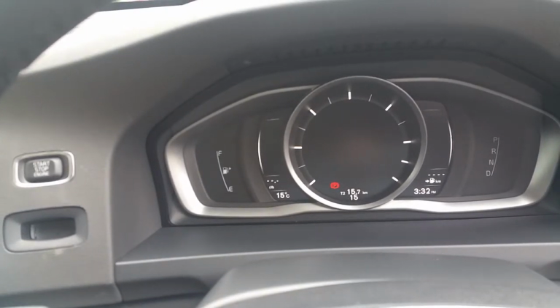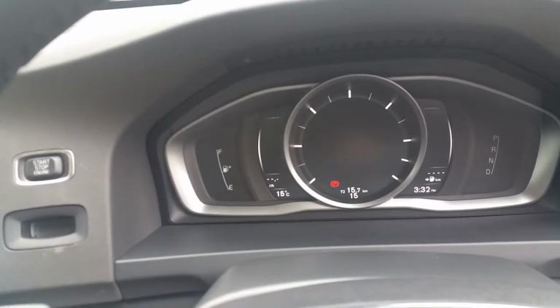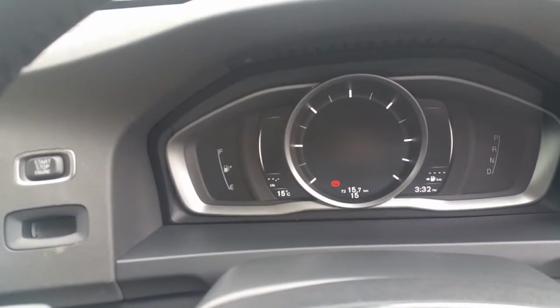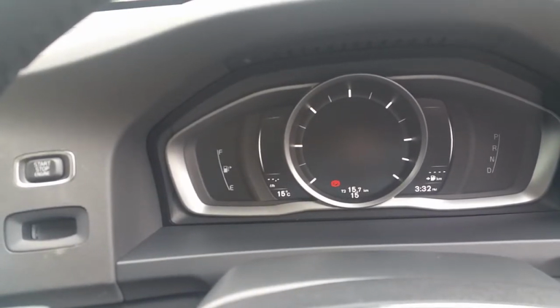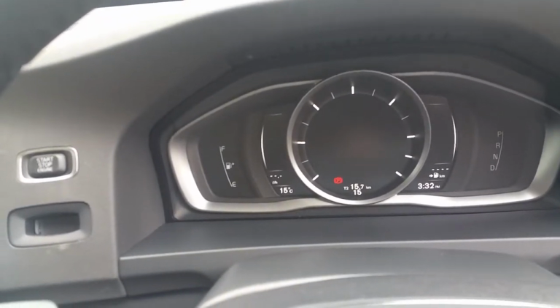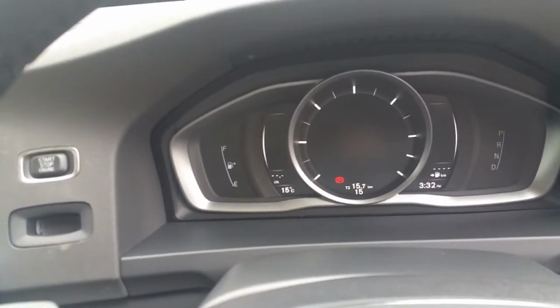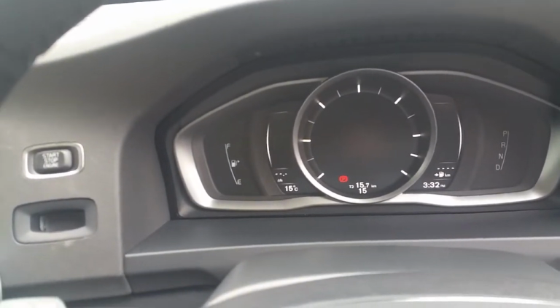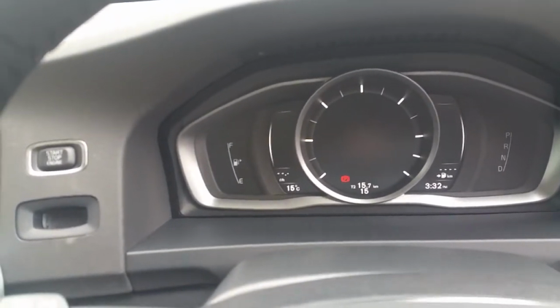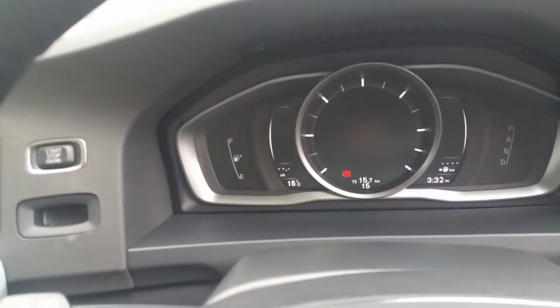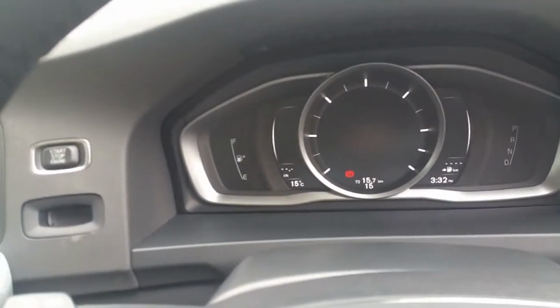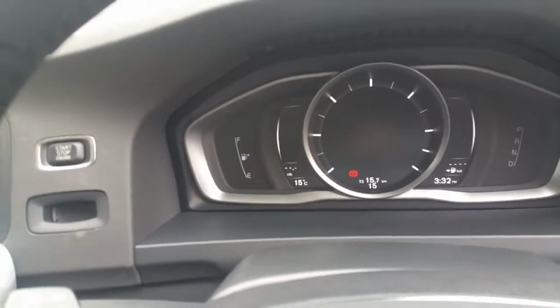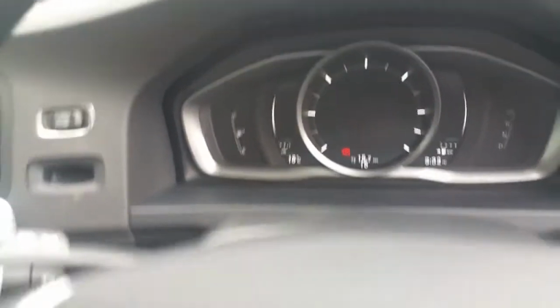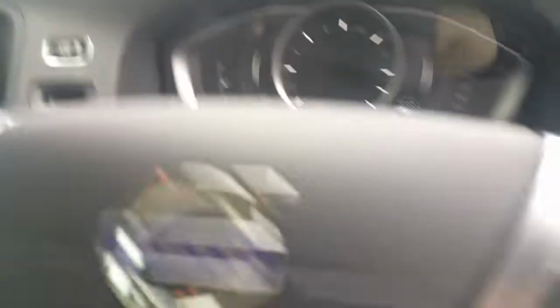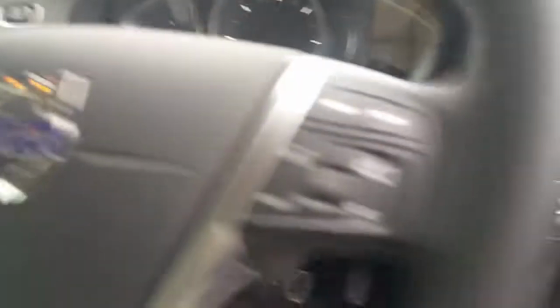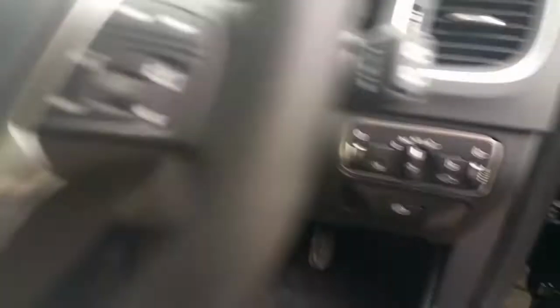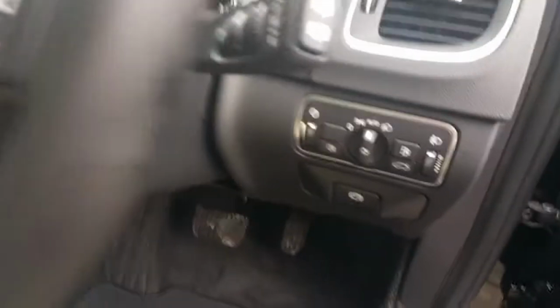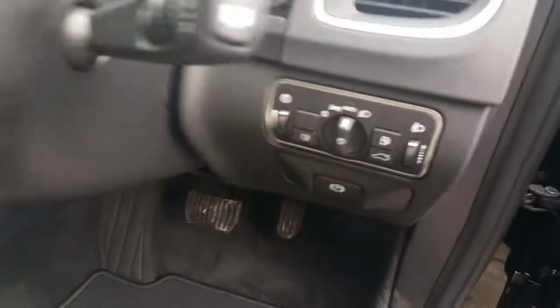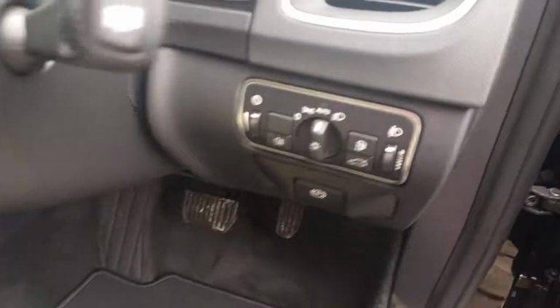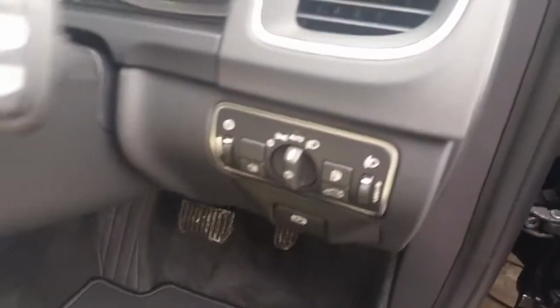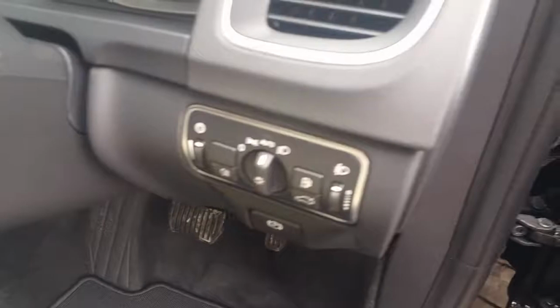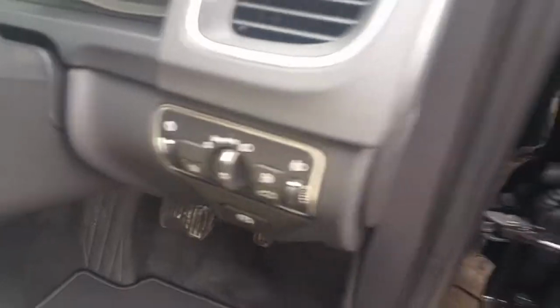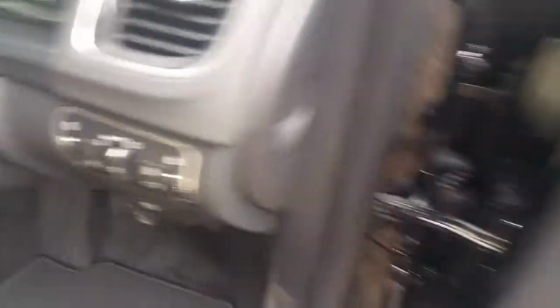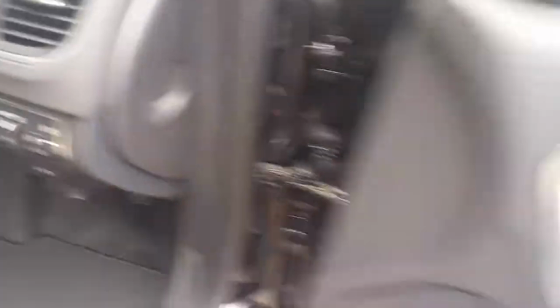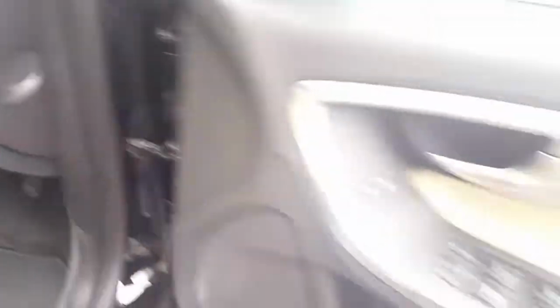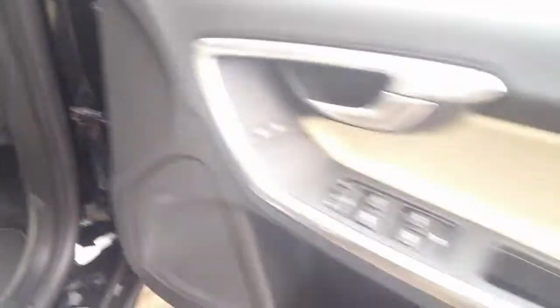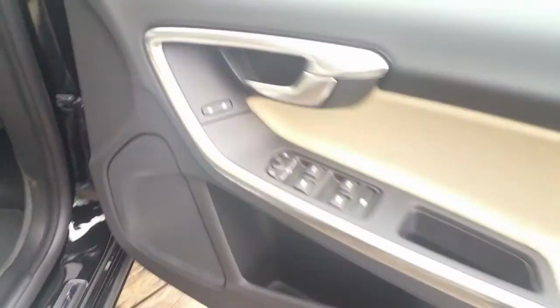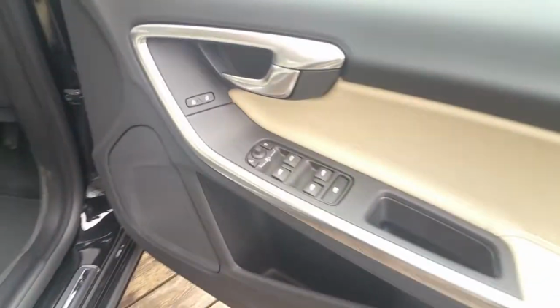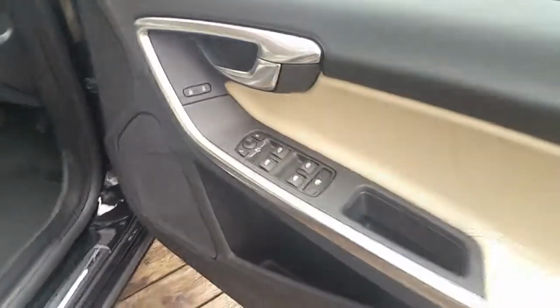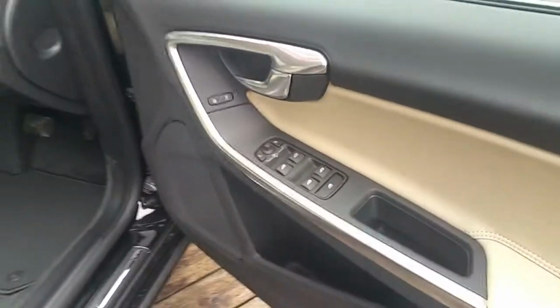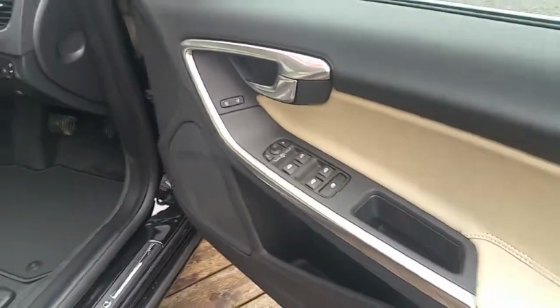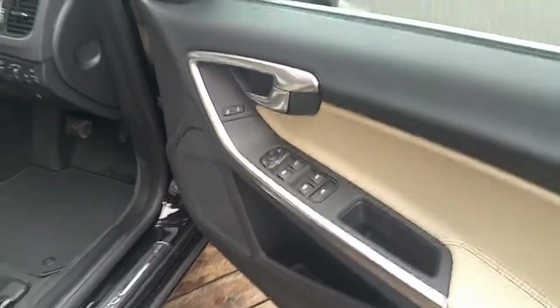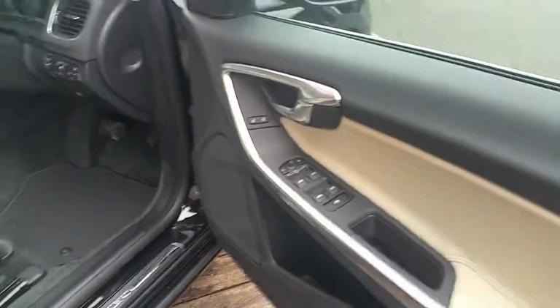No mileage on this car — only 15km. Automatic headlights, electric windows front and rear.